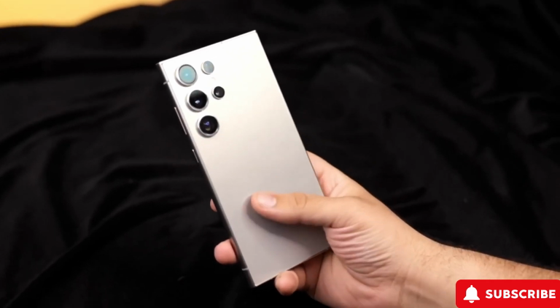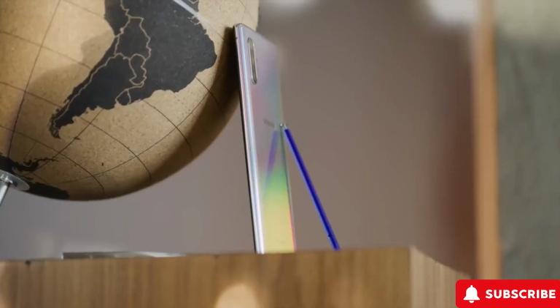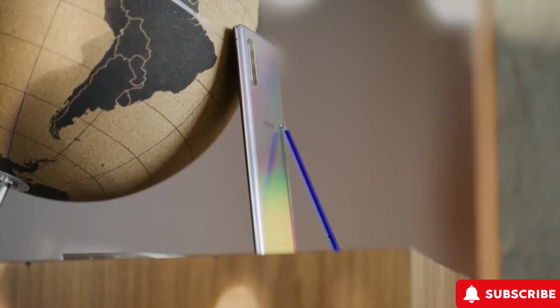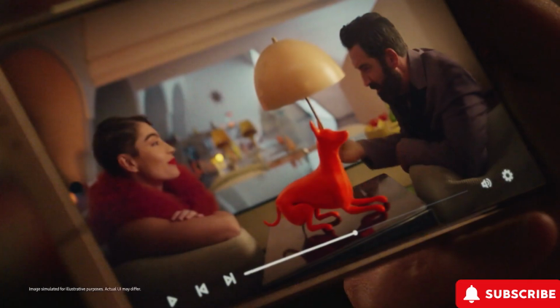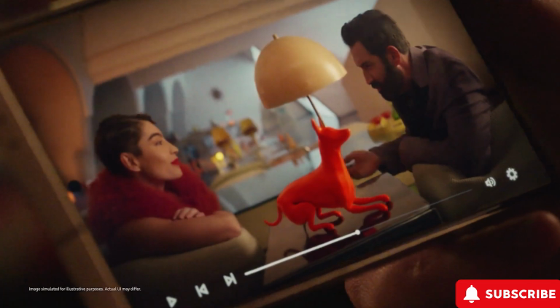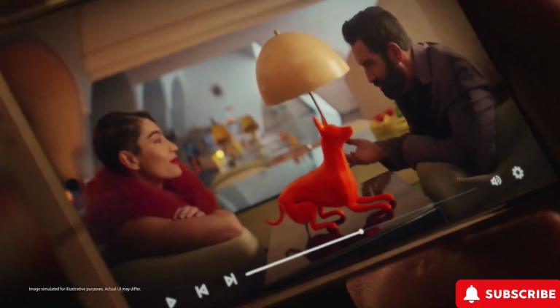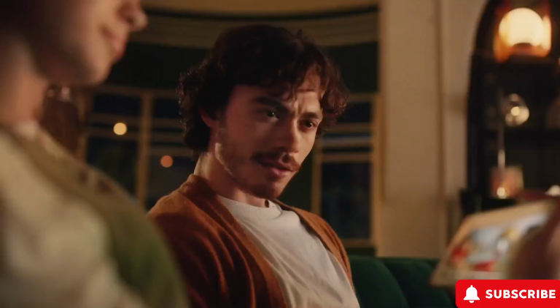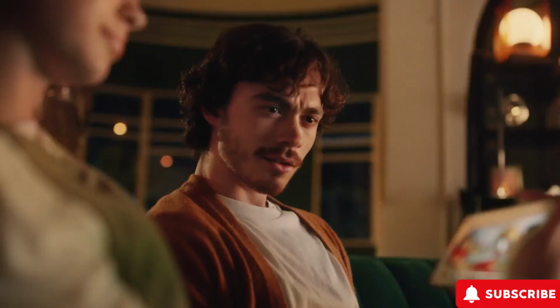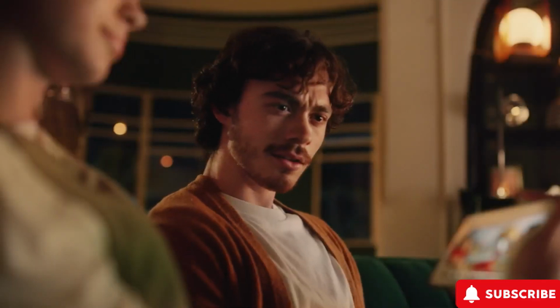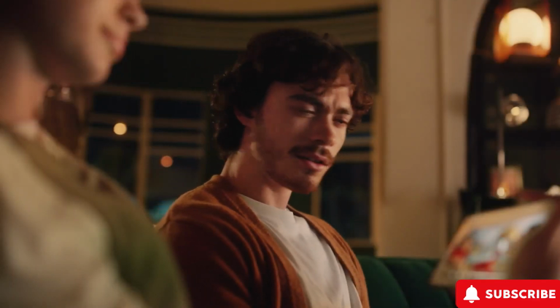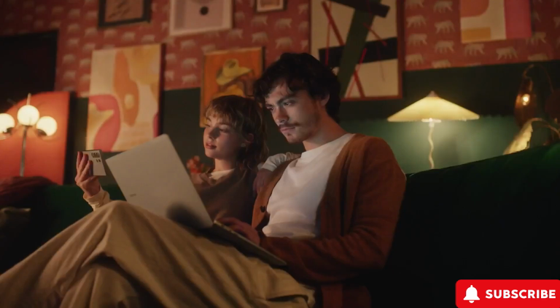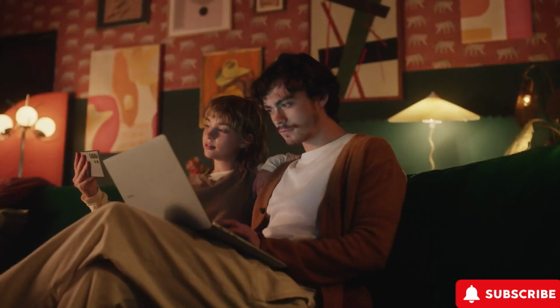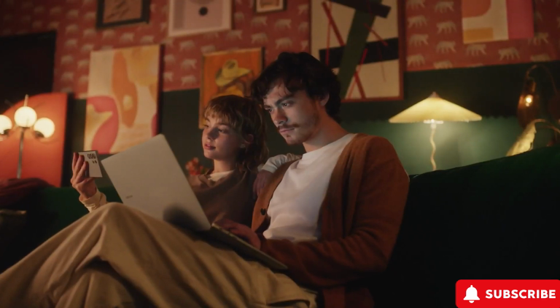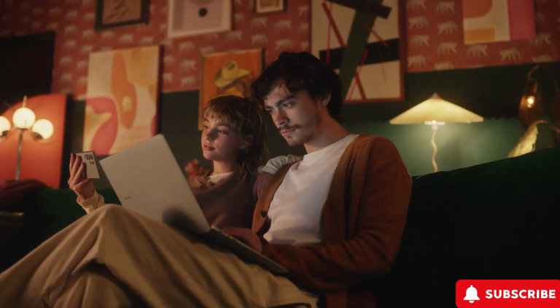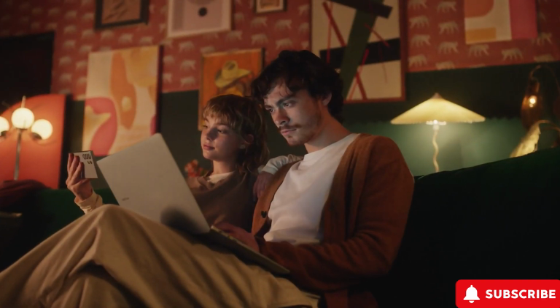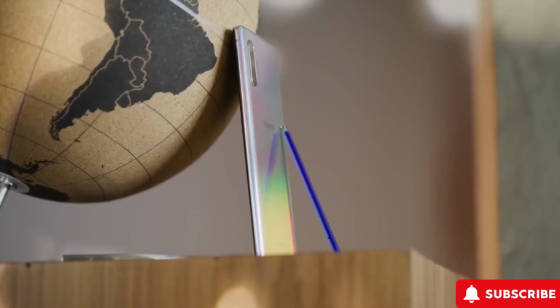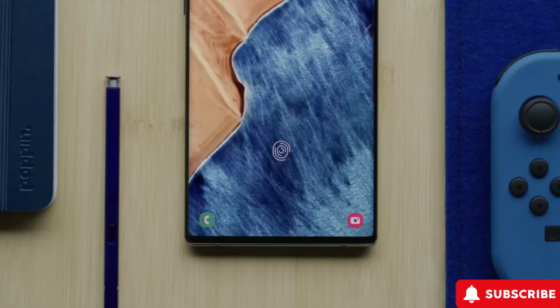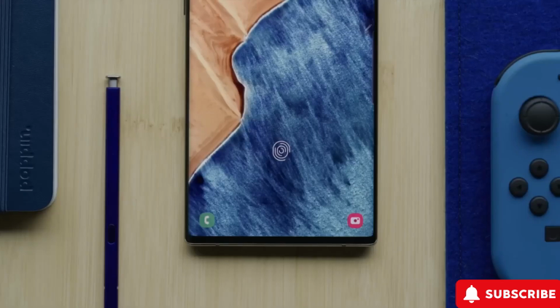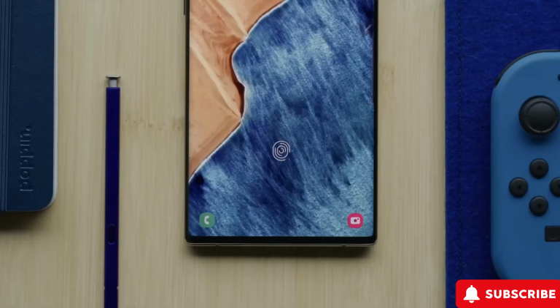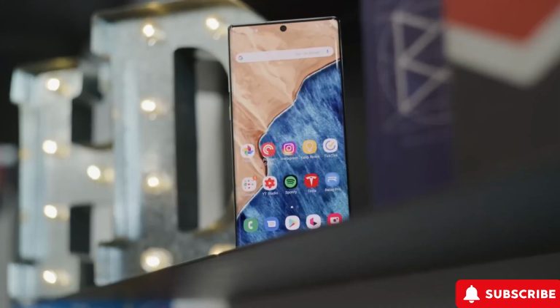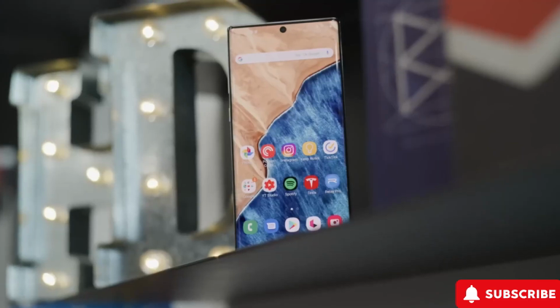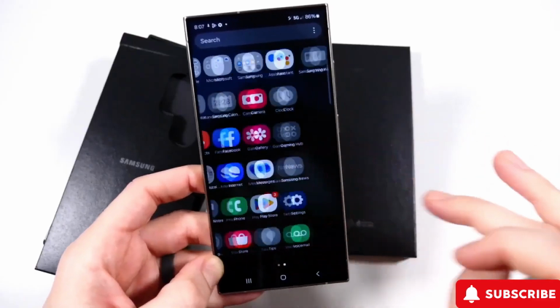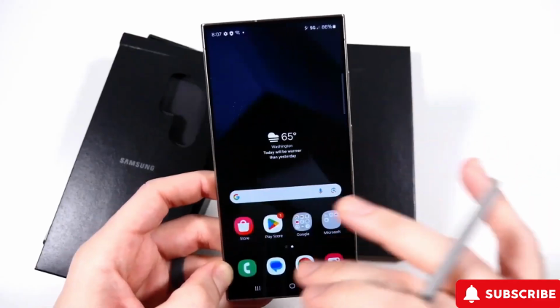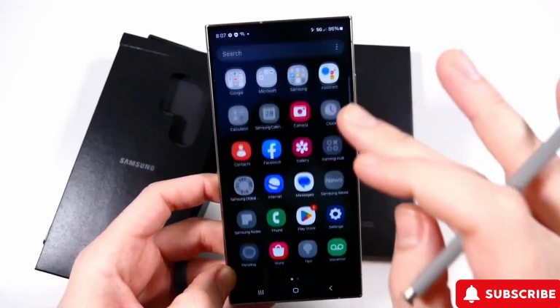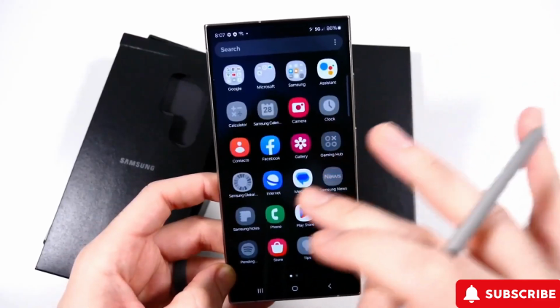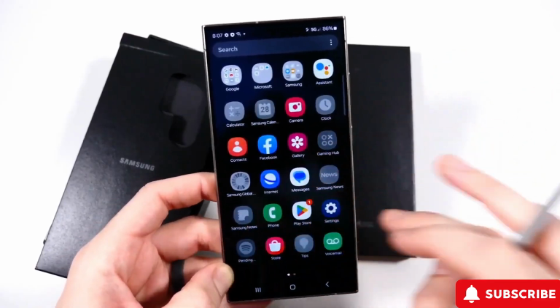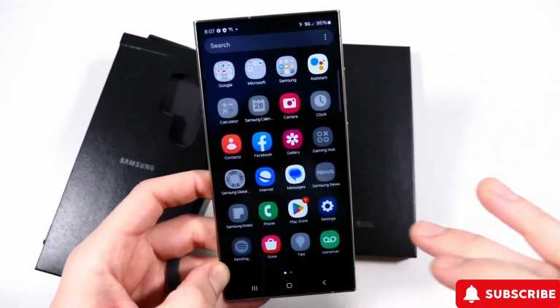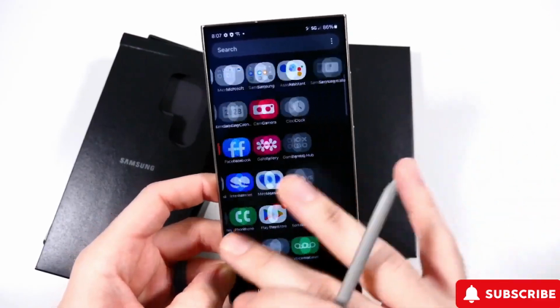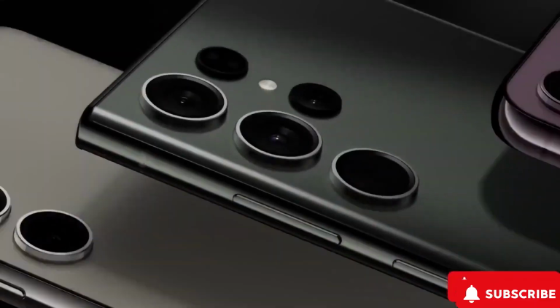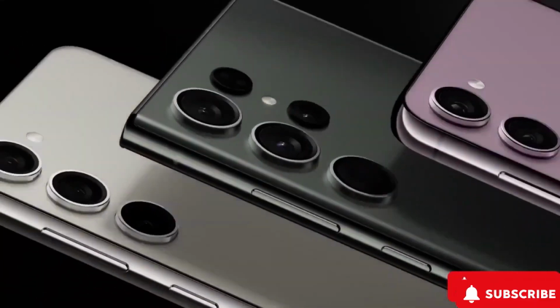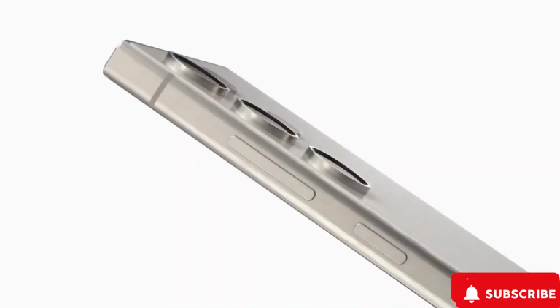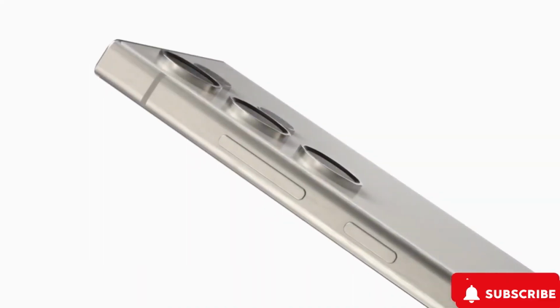Remember when Samsung threw in the S Pen with the S22 Ultra? Genius move. Let's see even more cool stuff with it in the future, shall we?